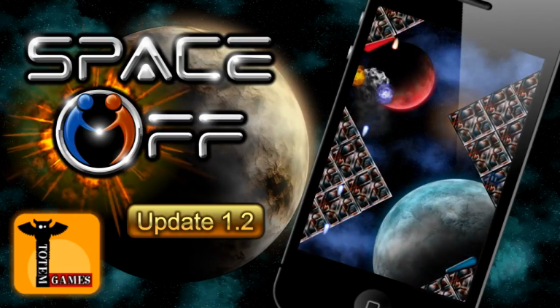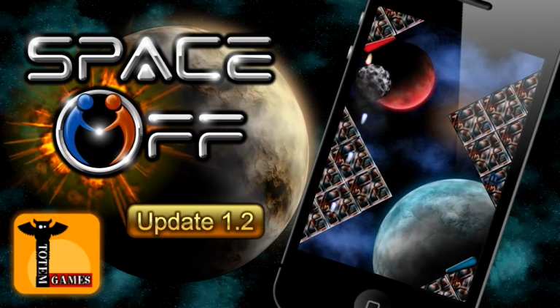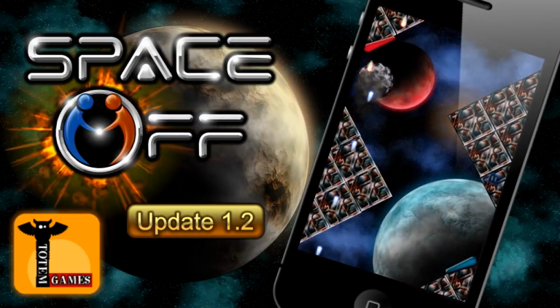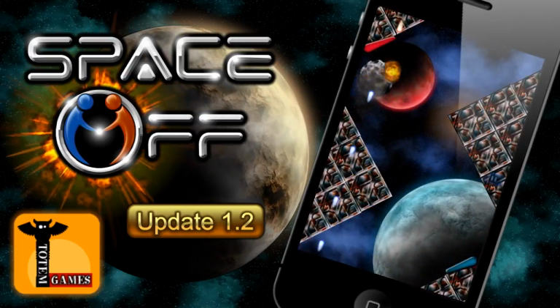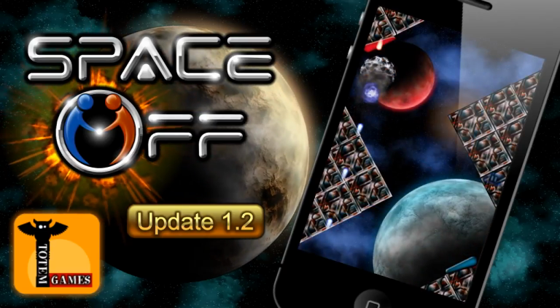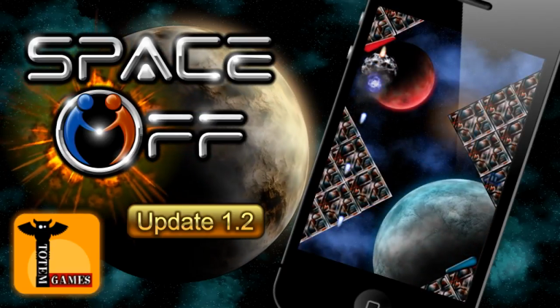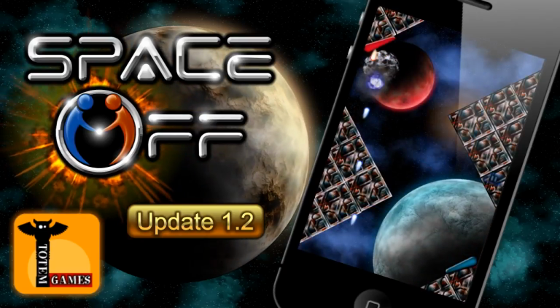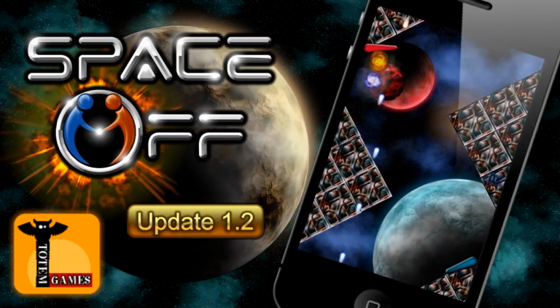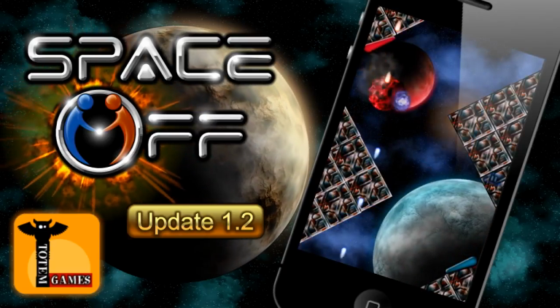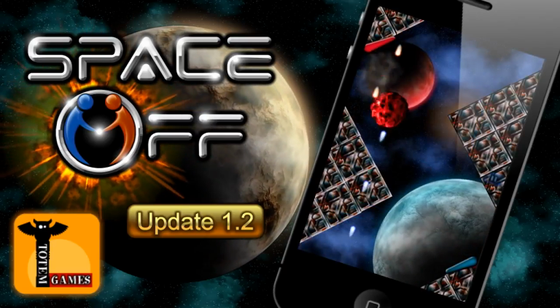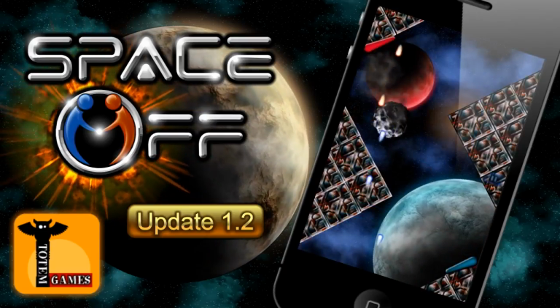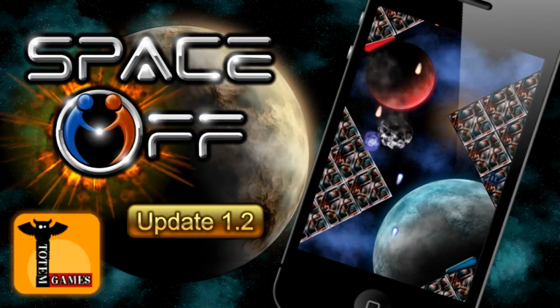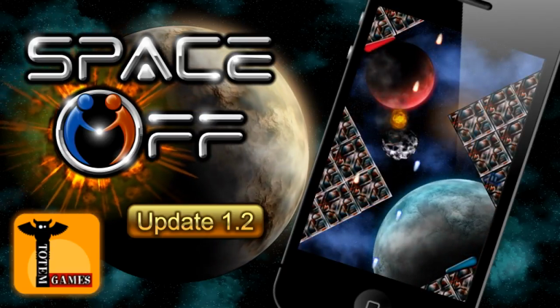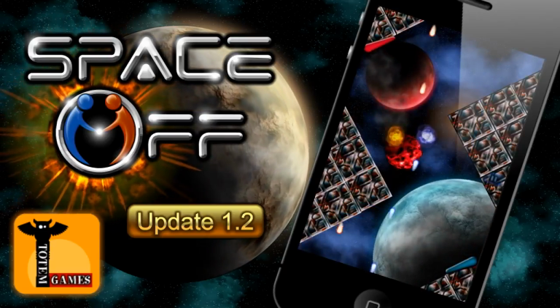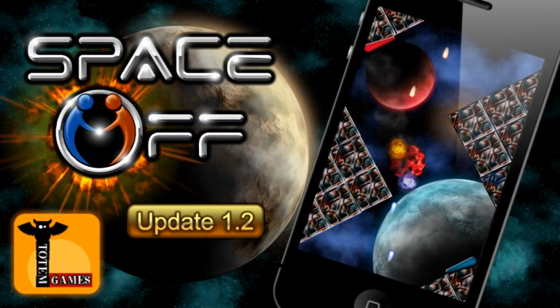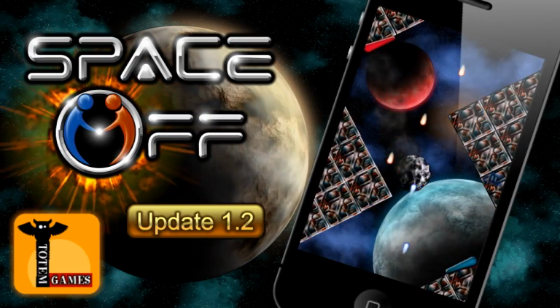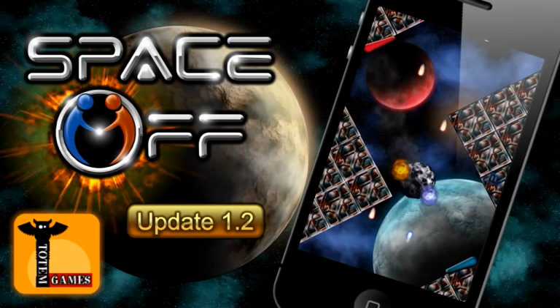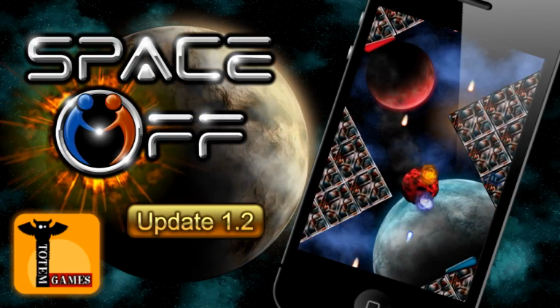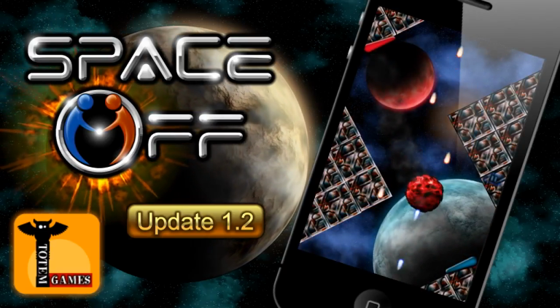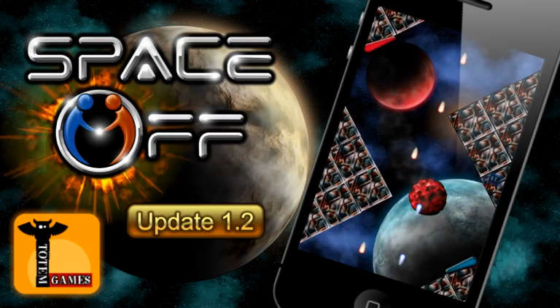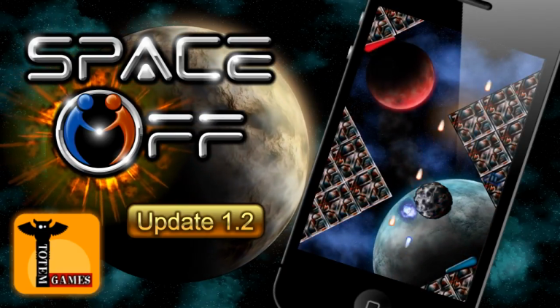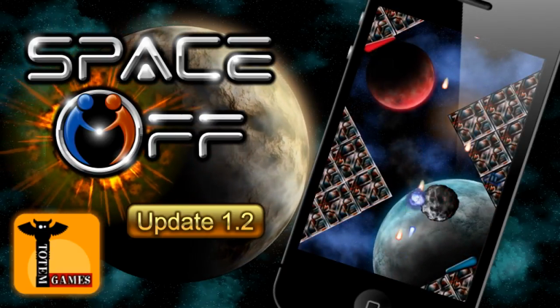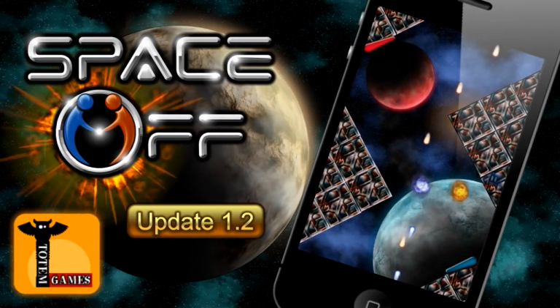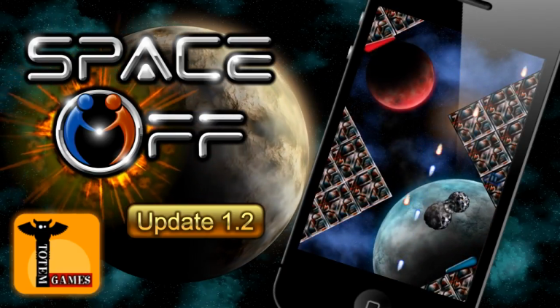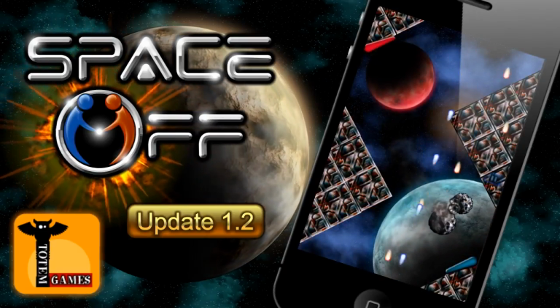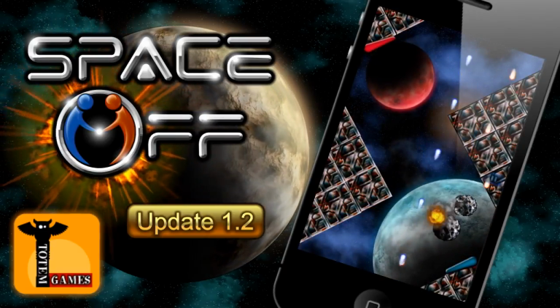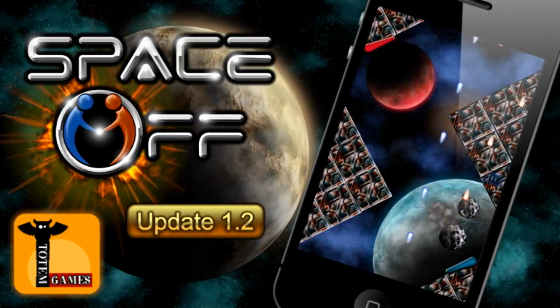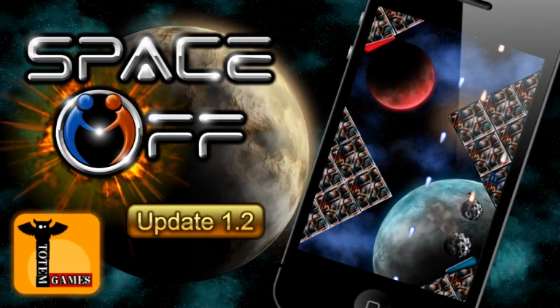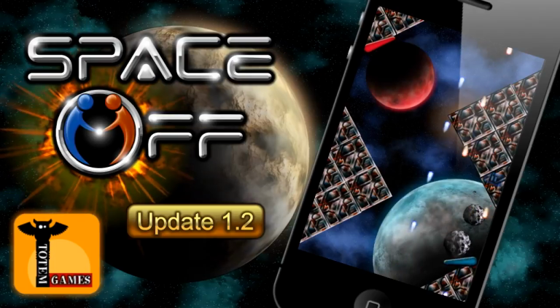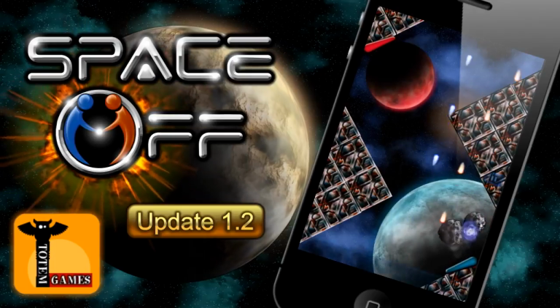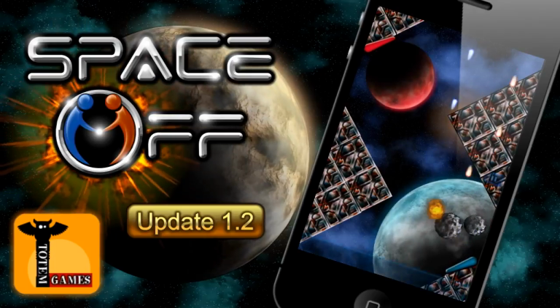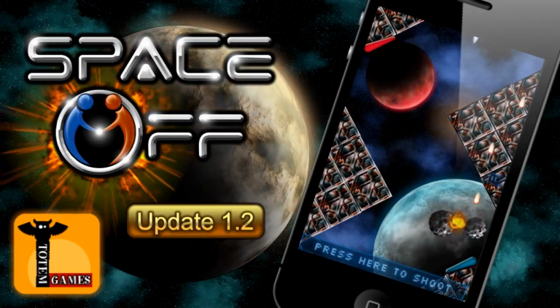The next cool feature we've added are pinball-style flippers. During gameplay, simply tap the flippers to flip them.